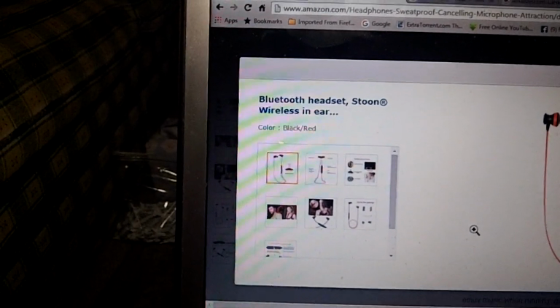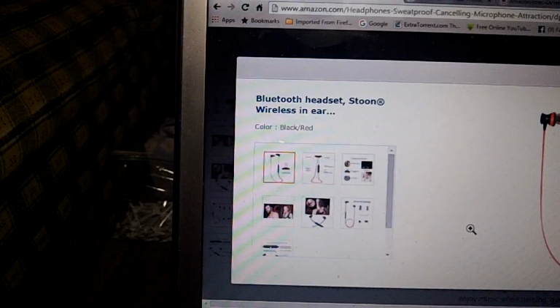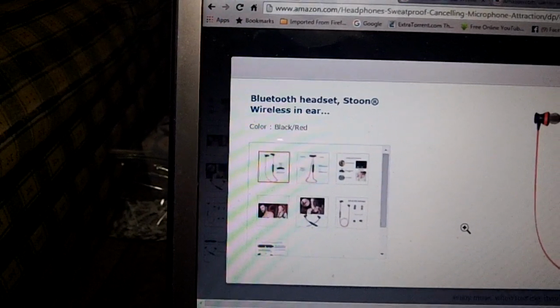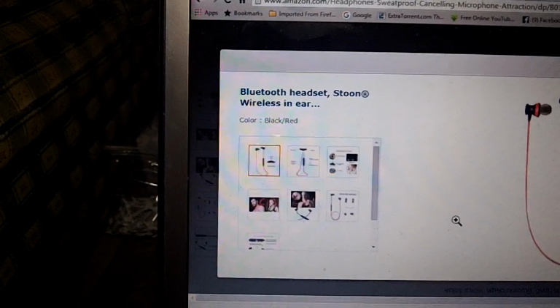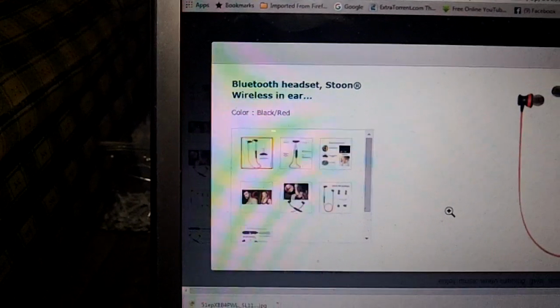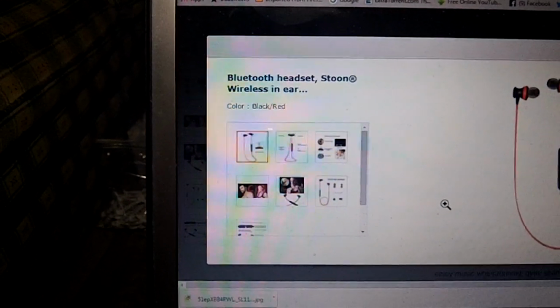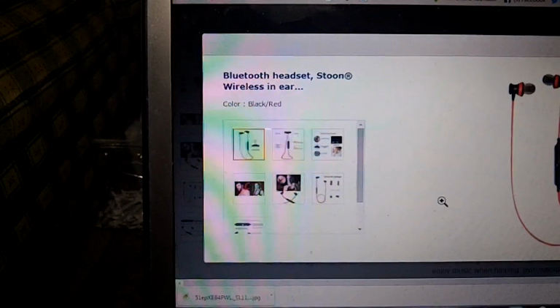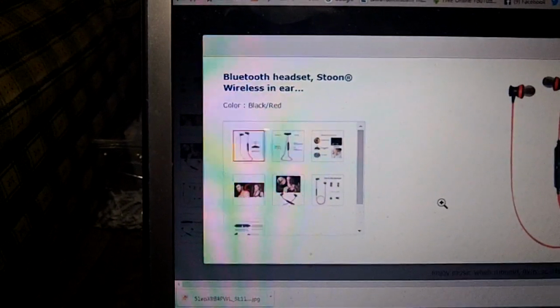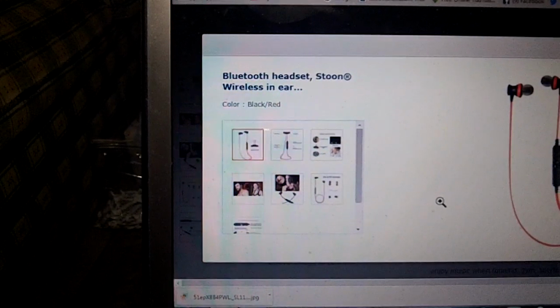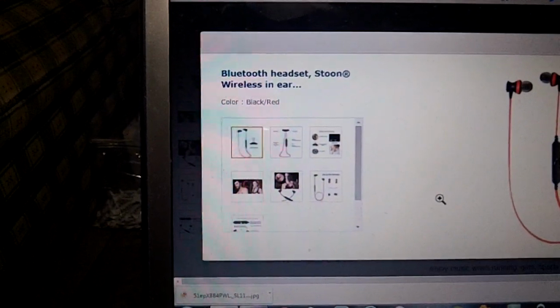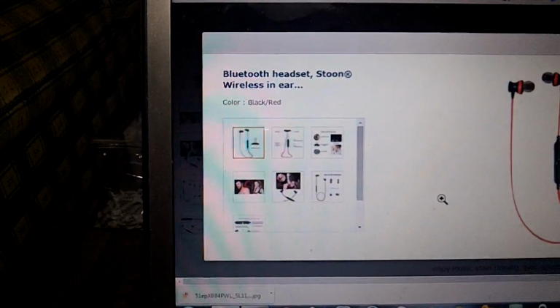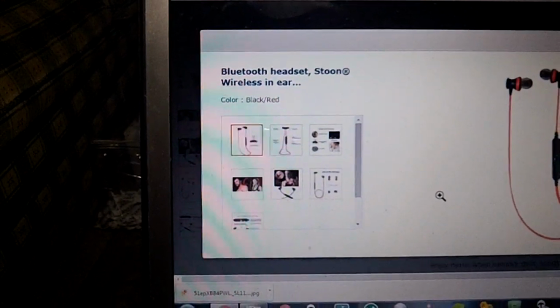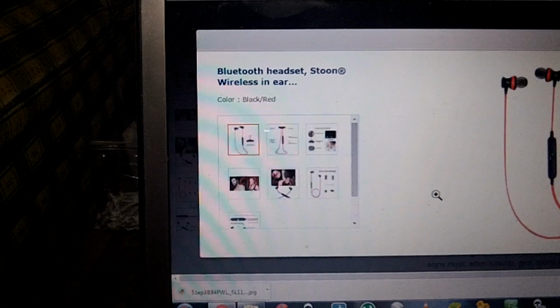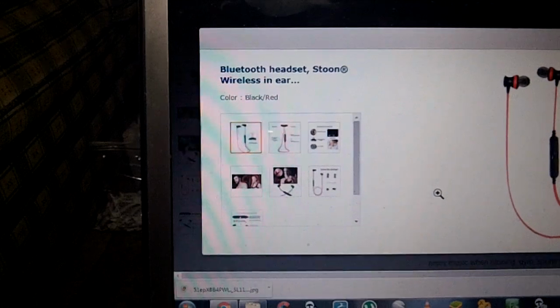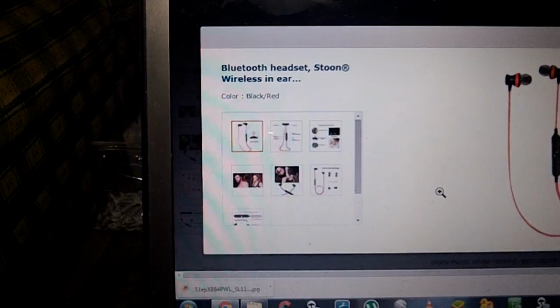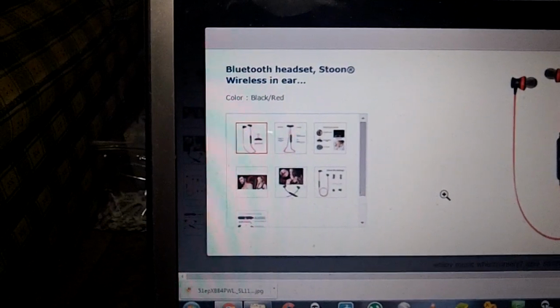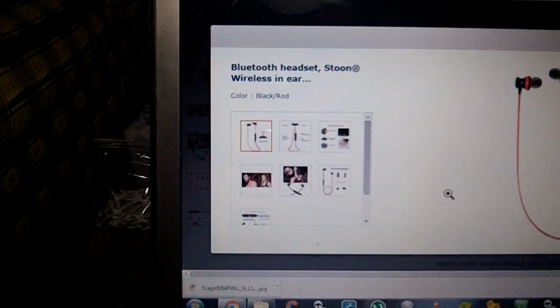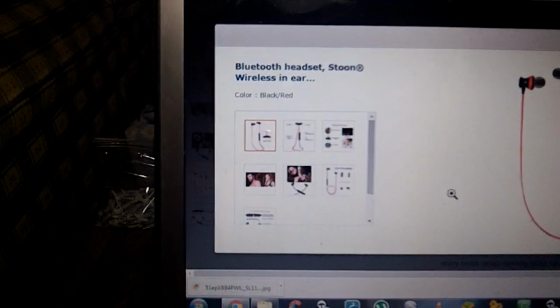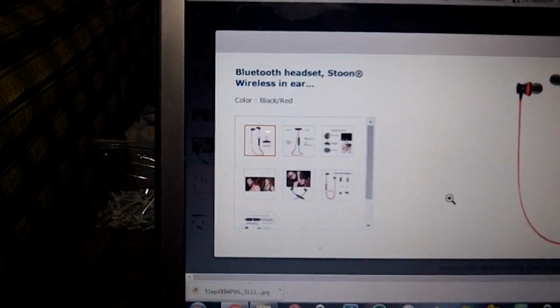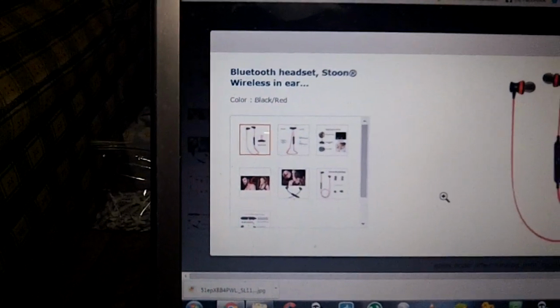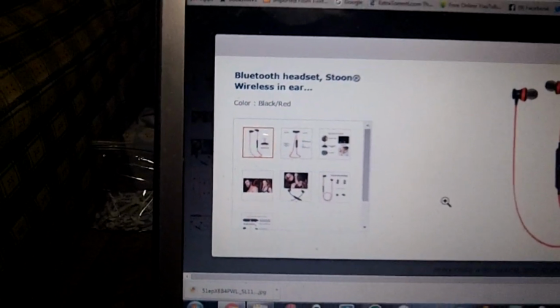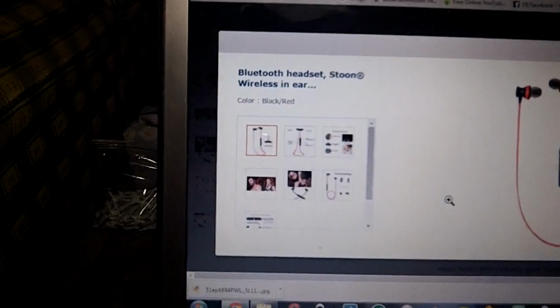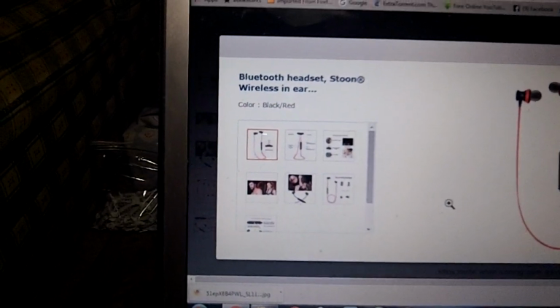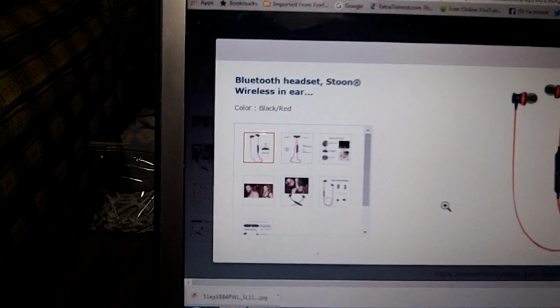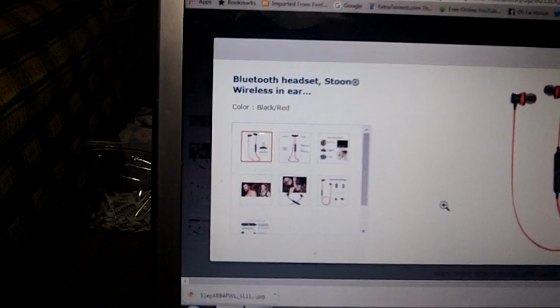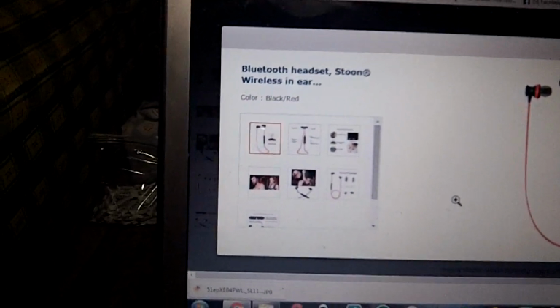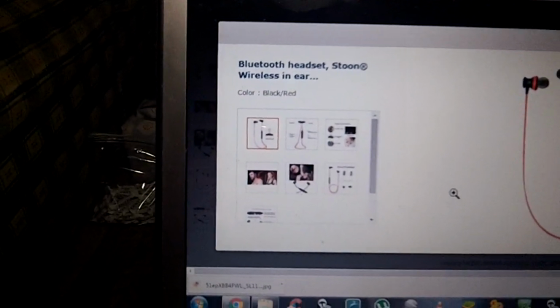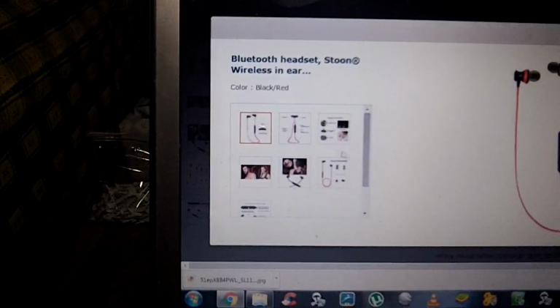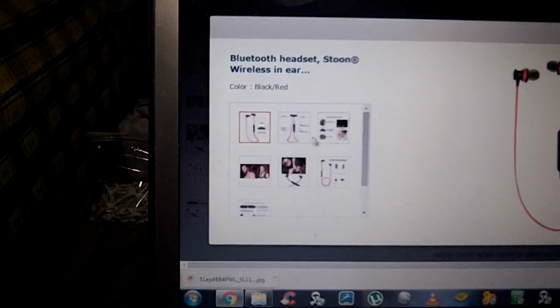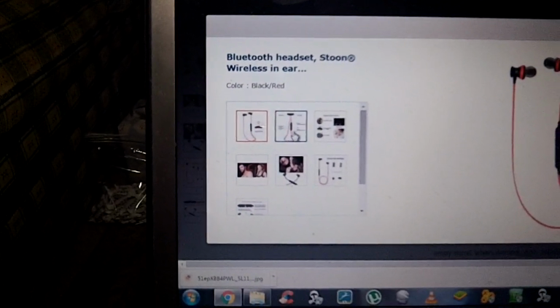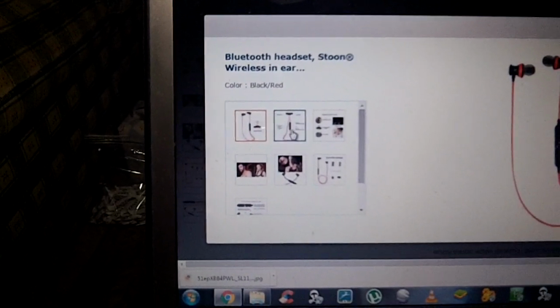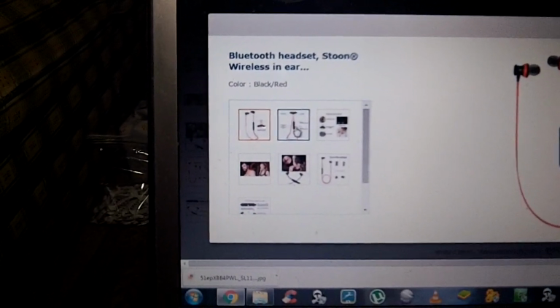I do have Beats Audio headphones, and yes, they sound great, but yes, they're $200 — so you can take that for whatever you want.